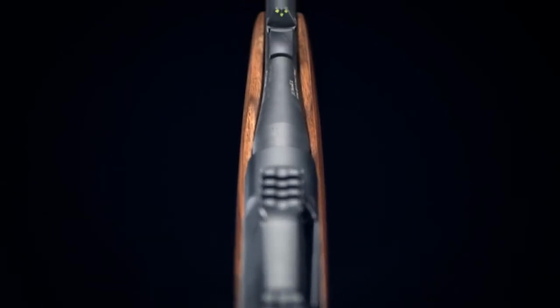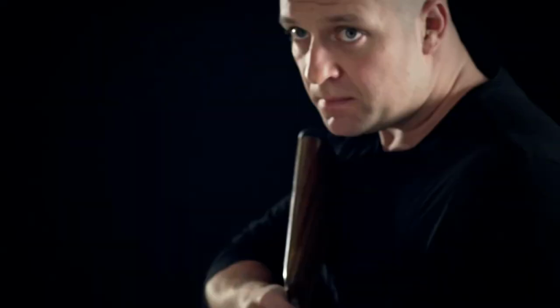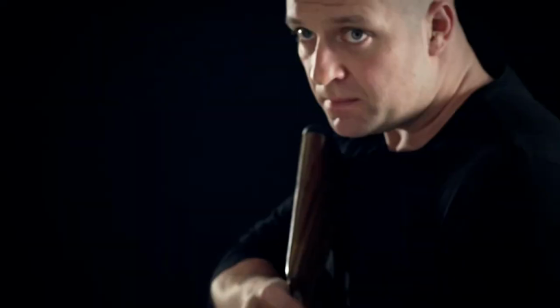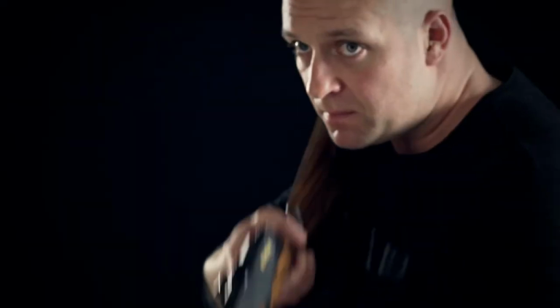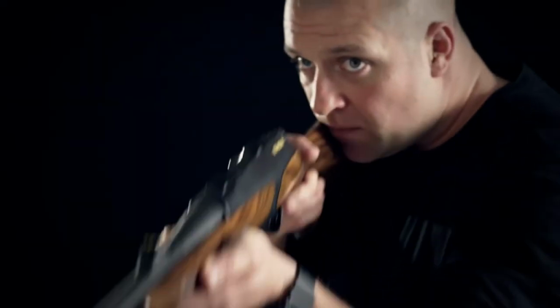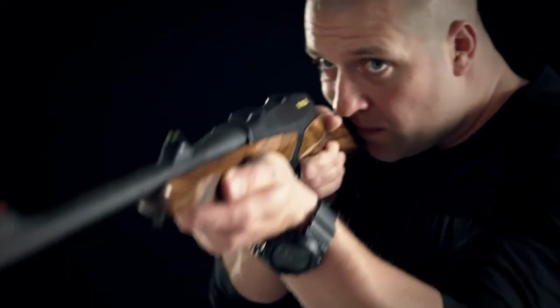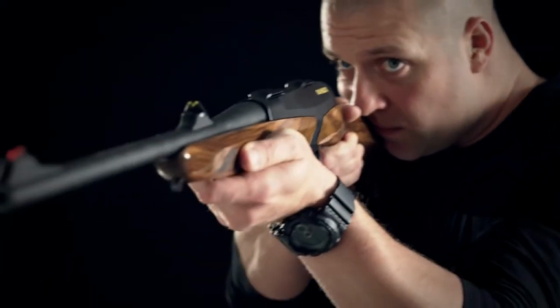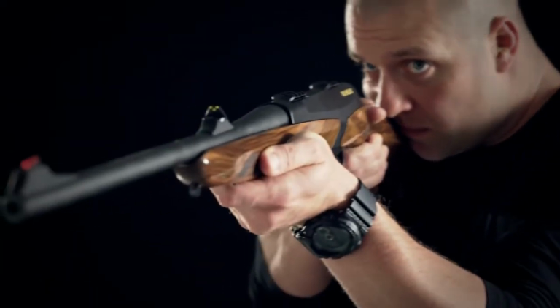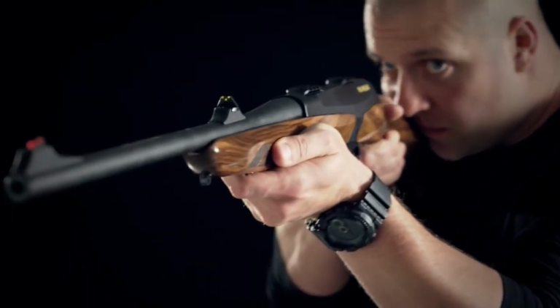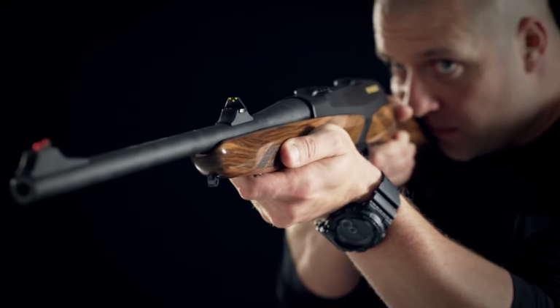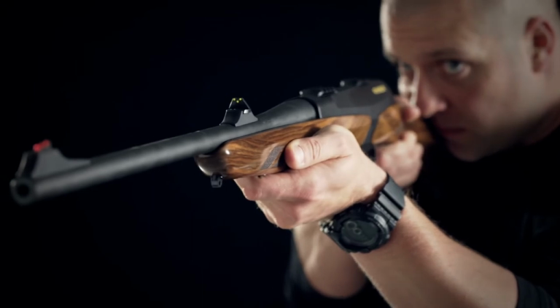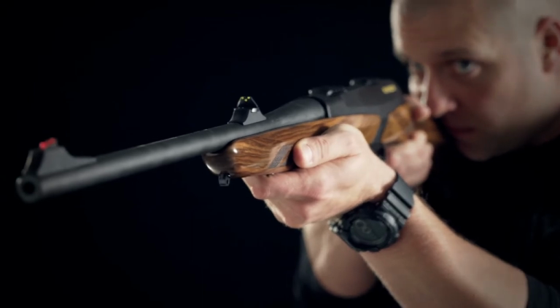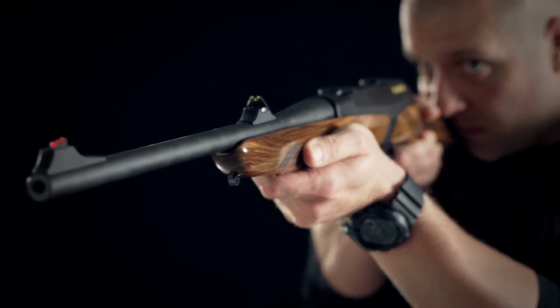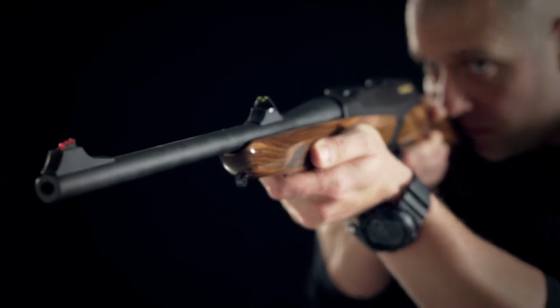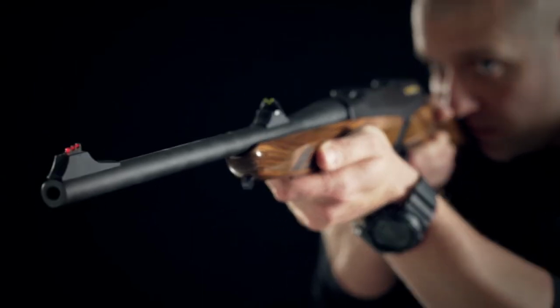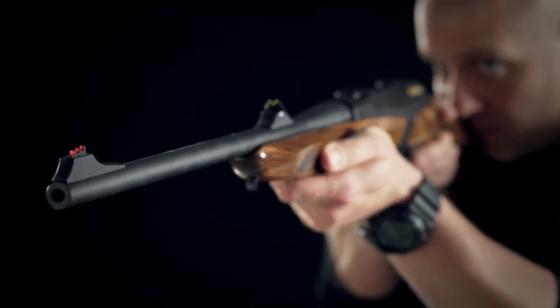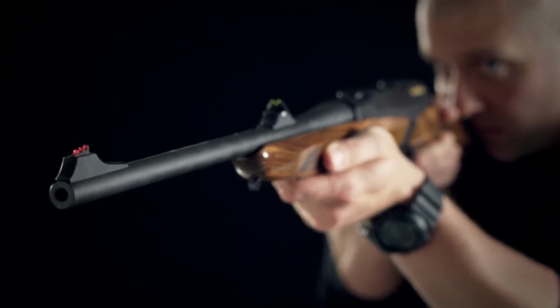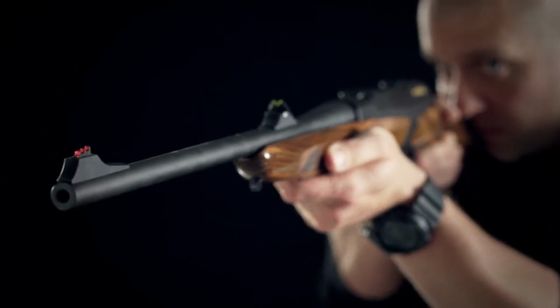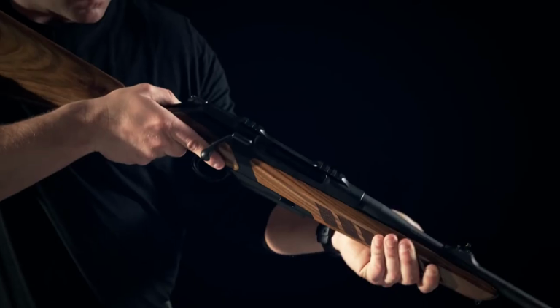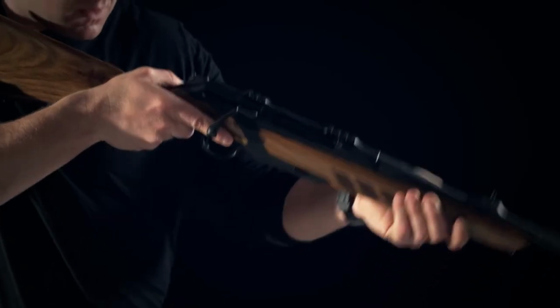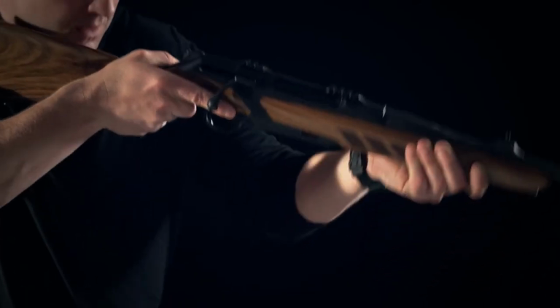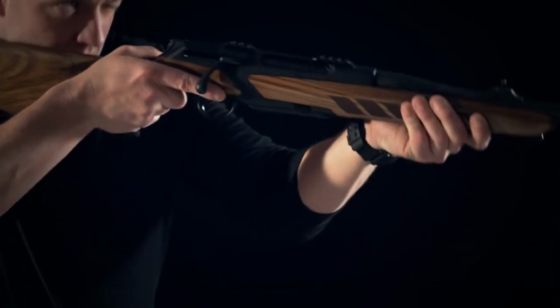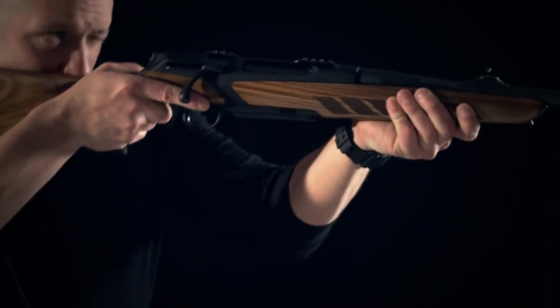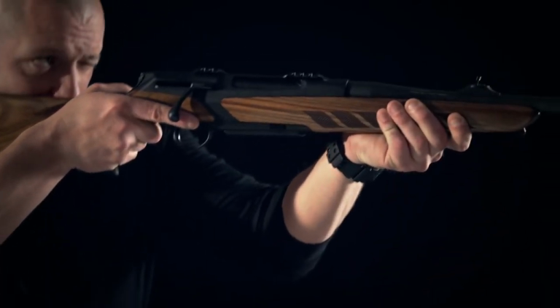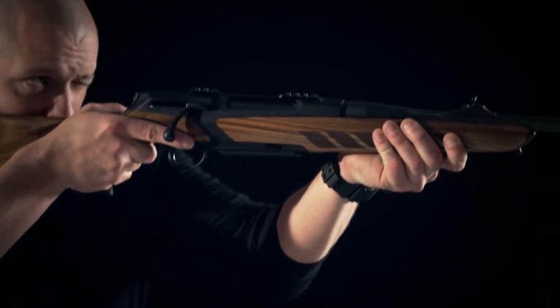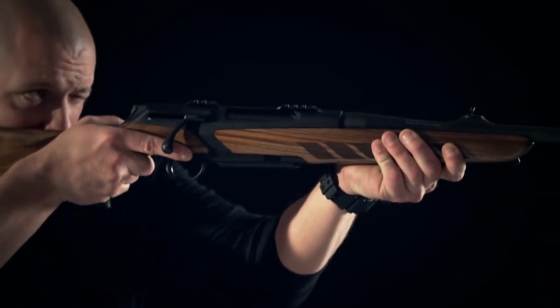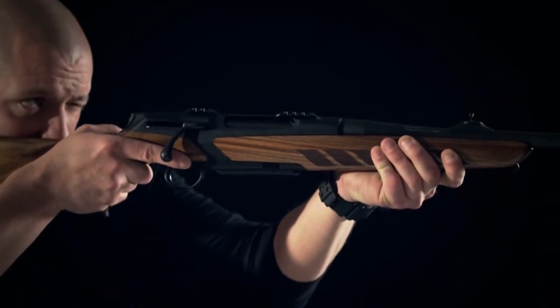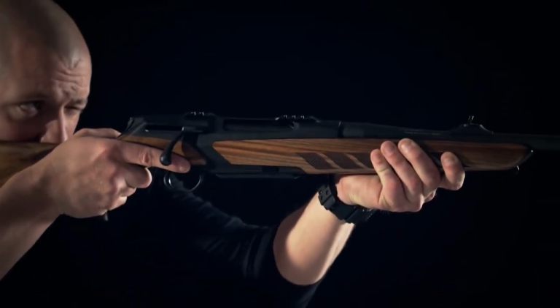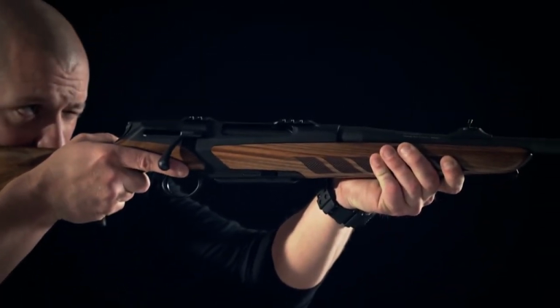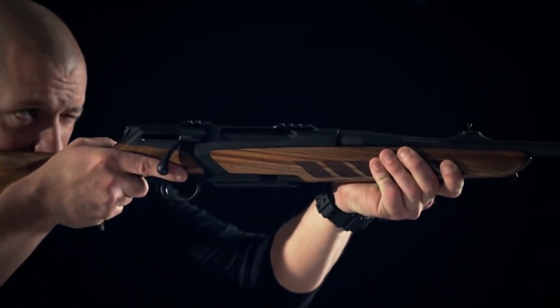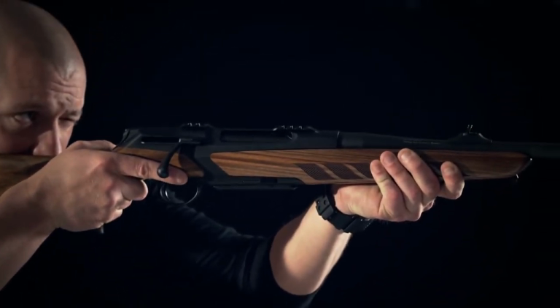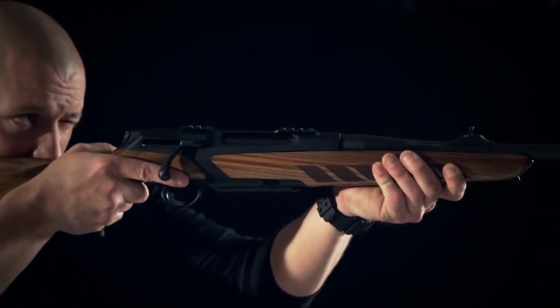Why take three, four, or even five guns to hunt a variety of game, when you could take just one?